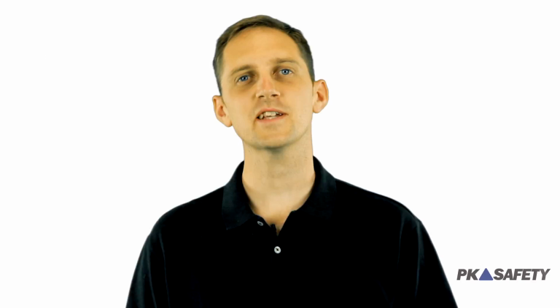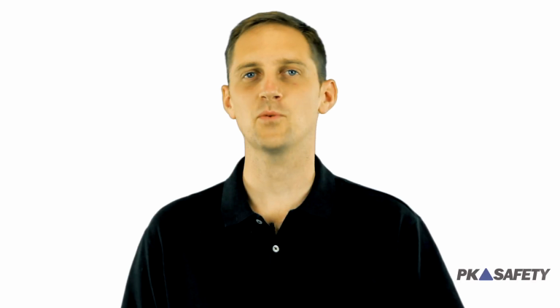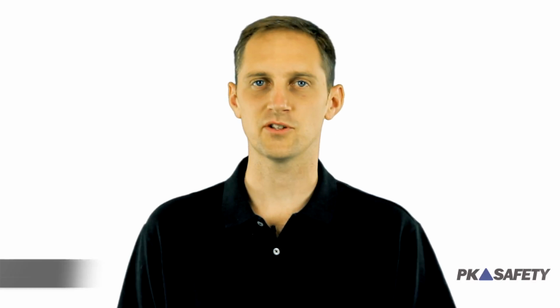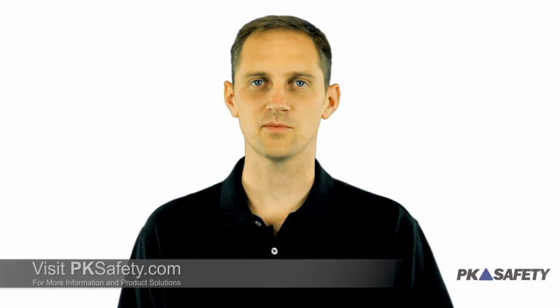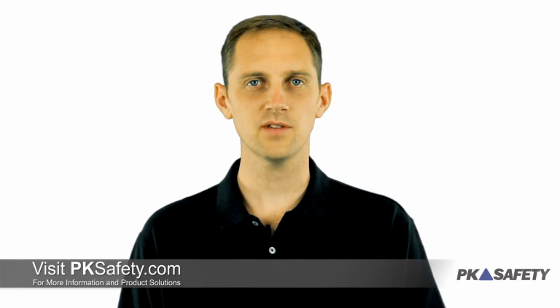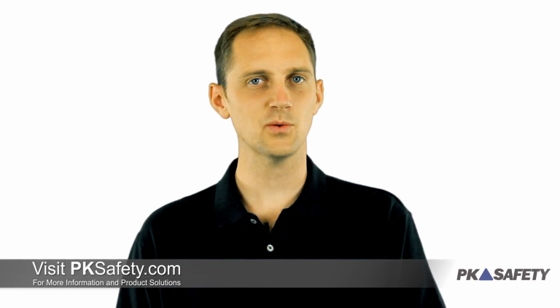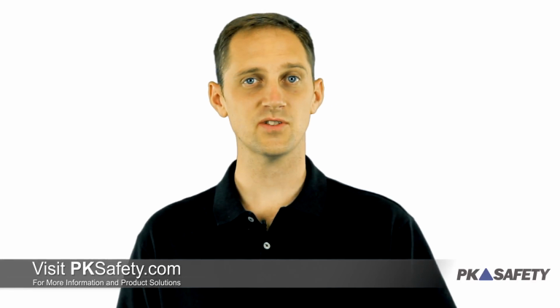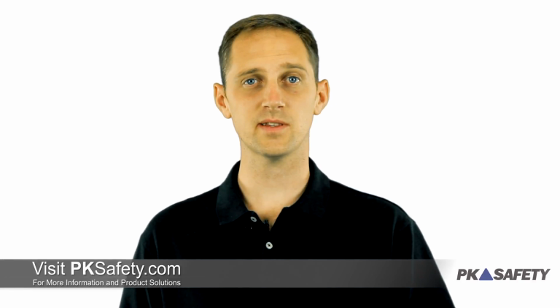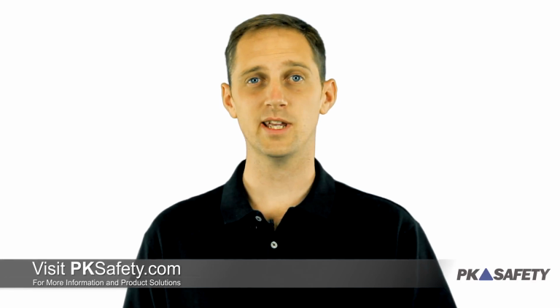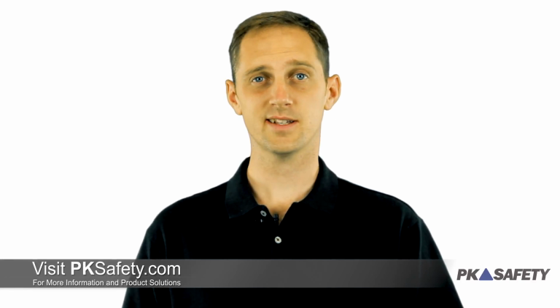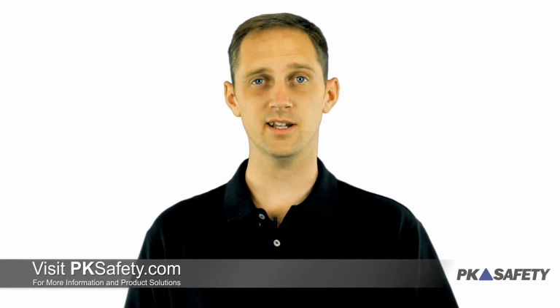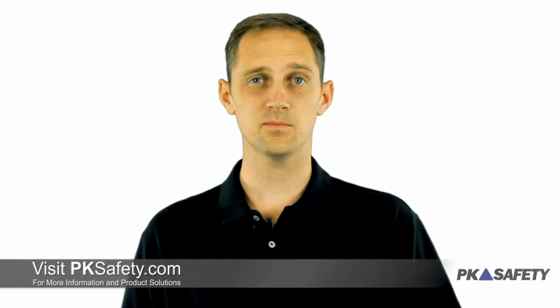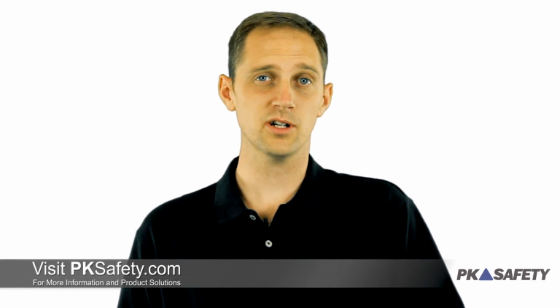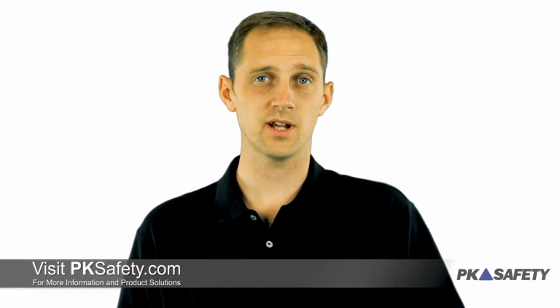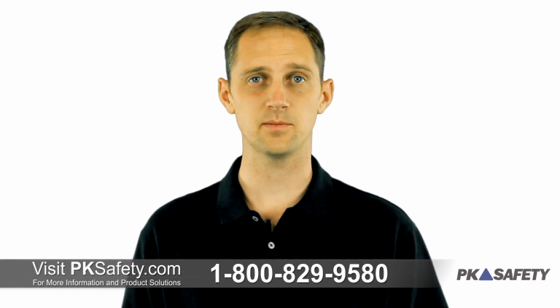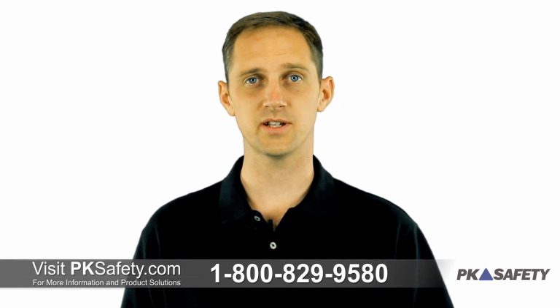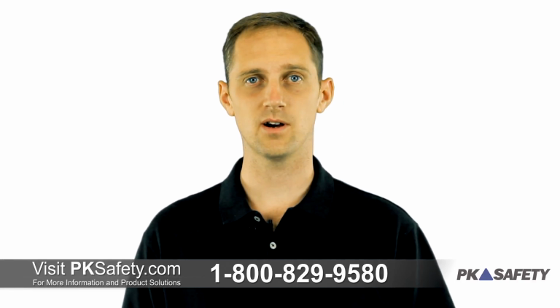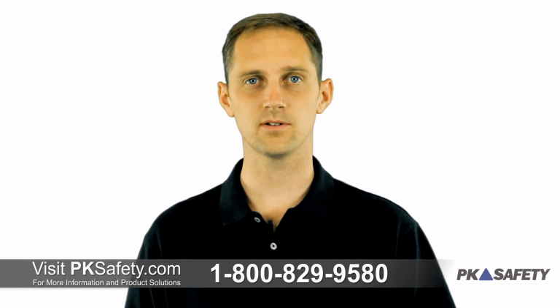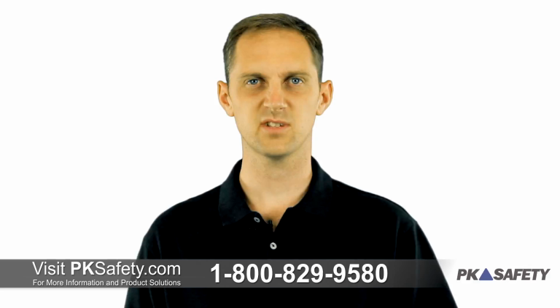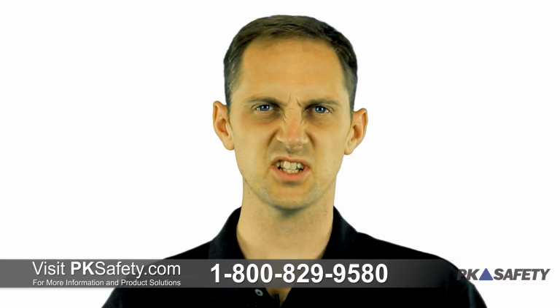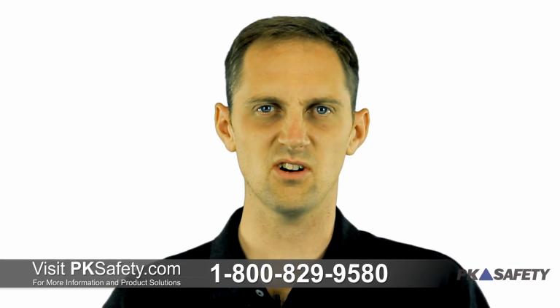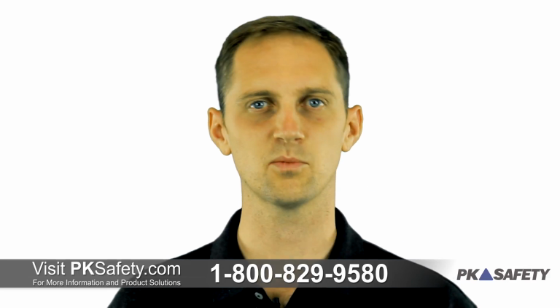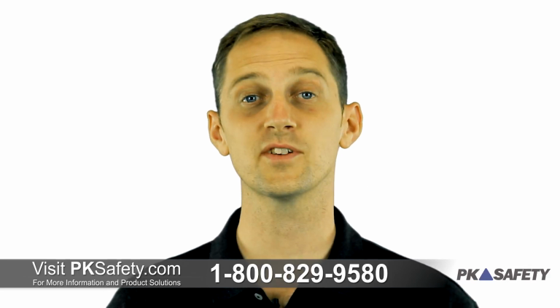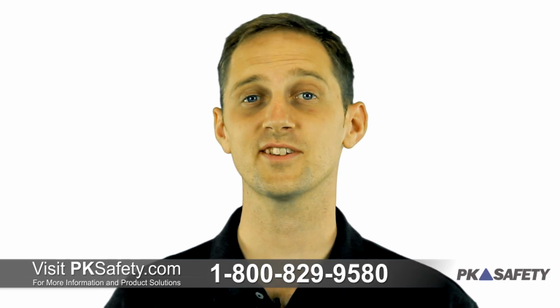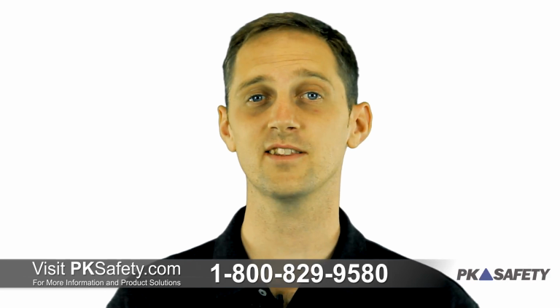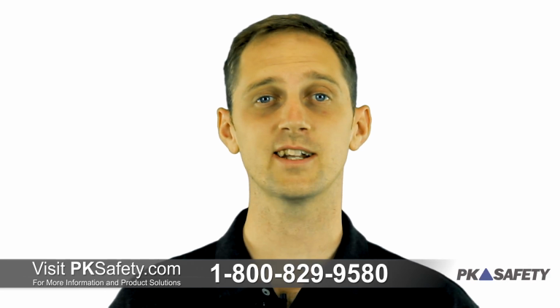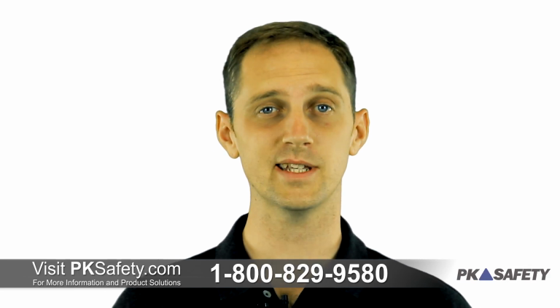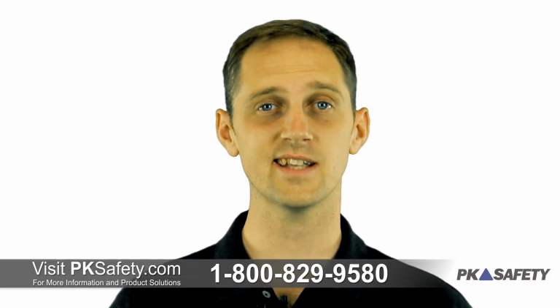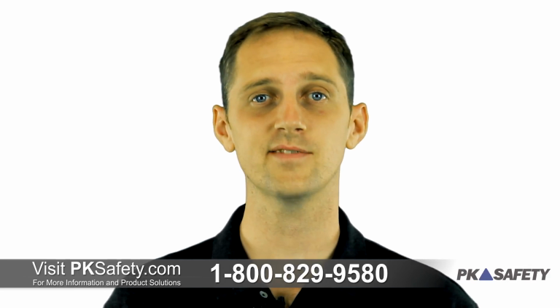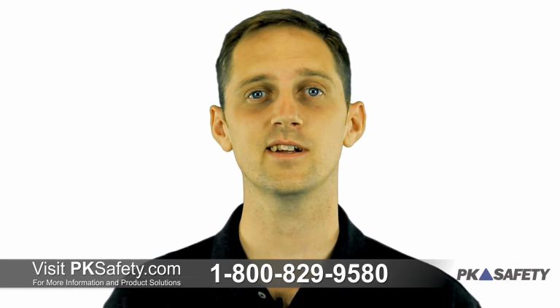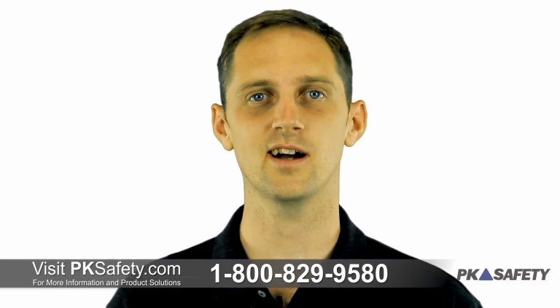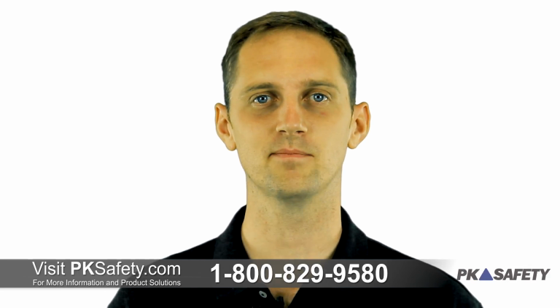Thanks for watching. If you have any questions about the PAS Lite or other SCBAs we offer, give us a call, or visit us online at pksafety.com.